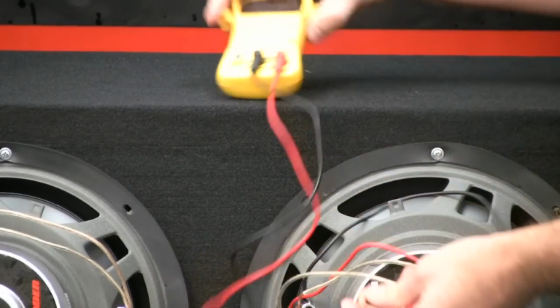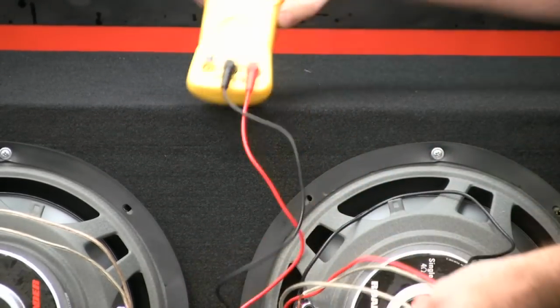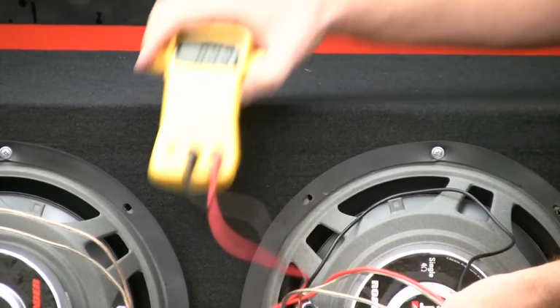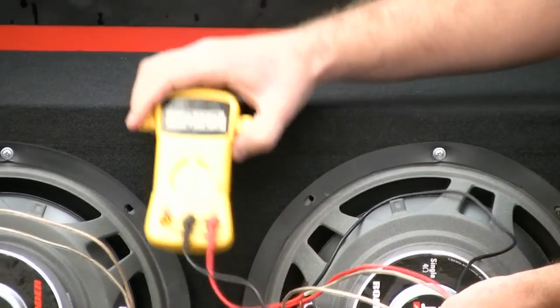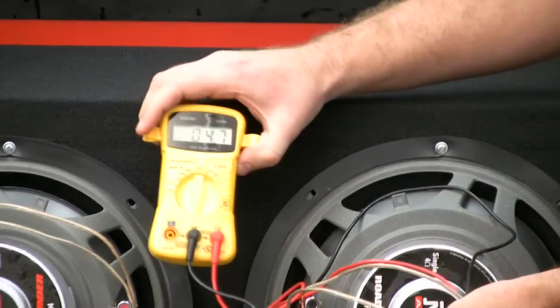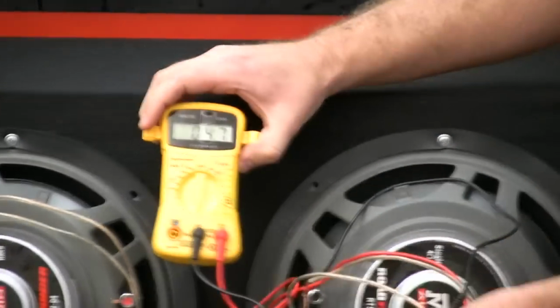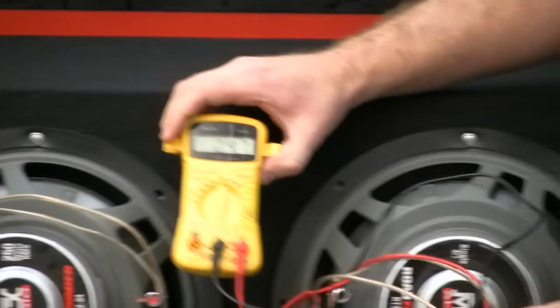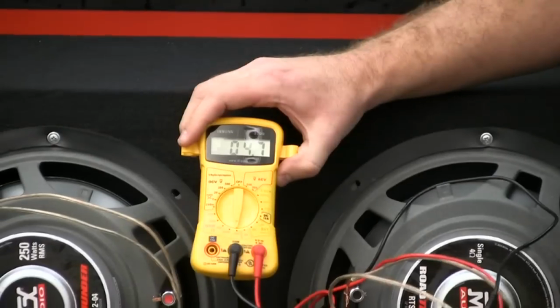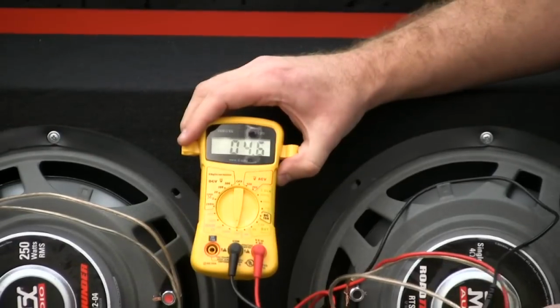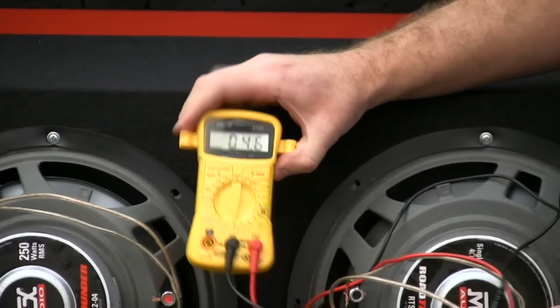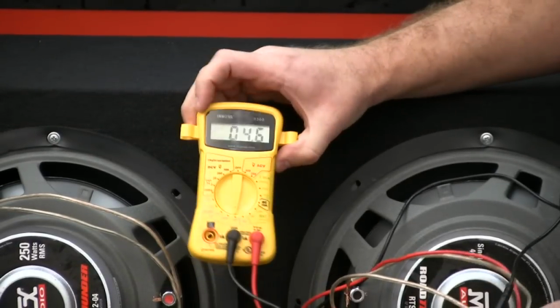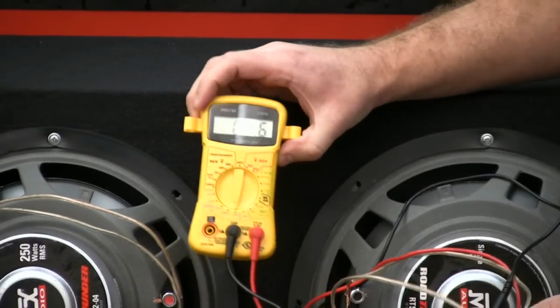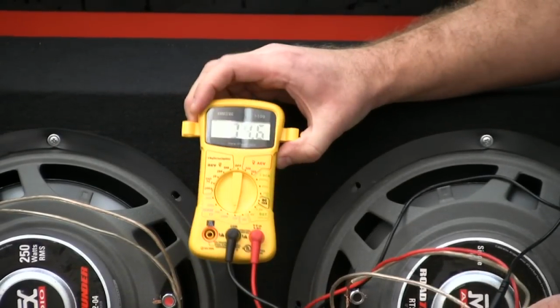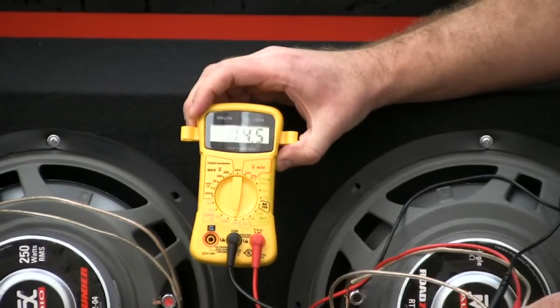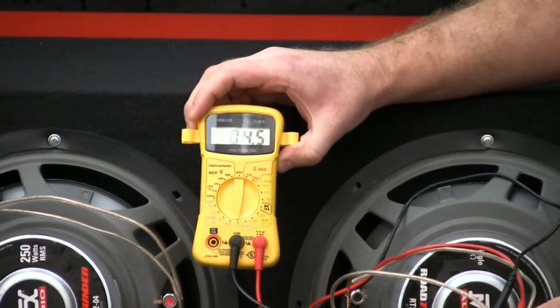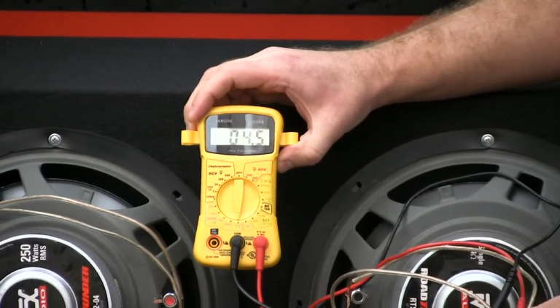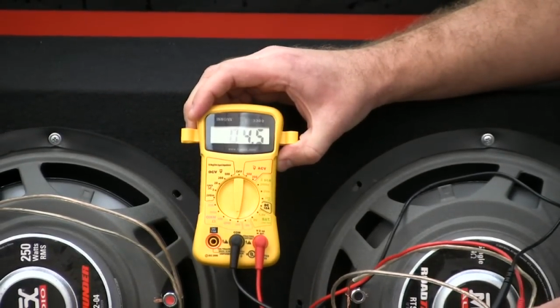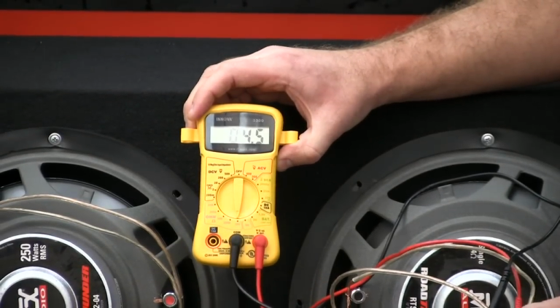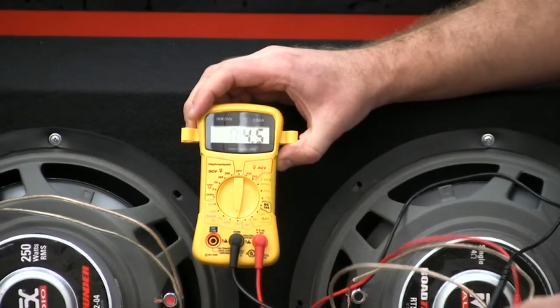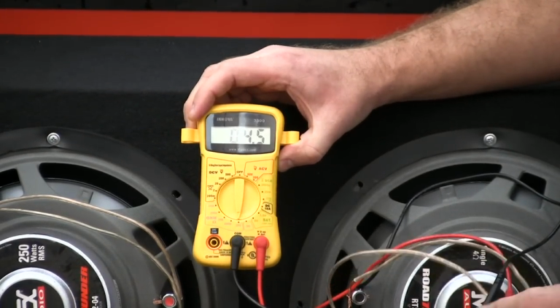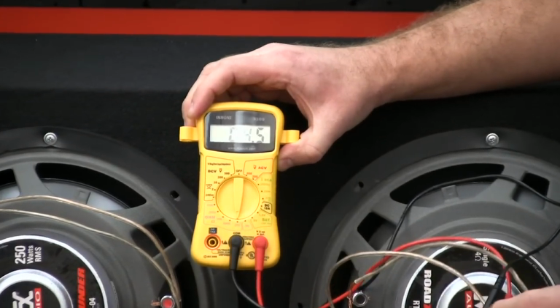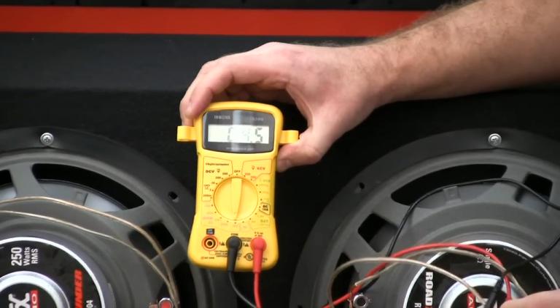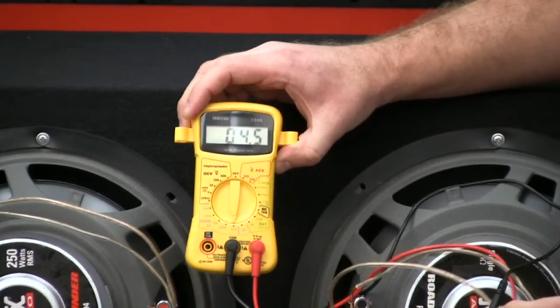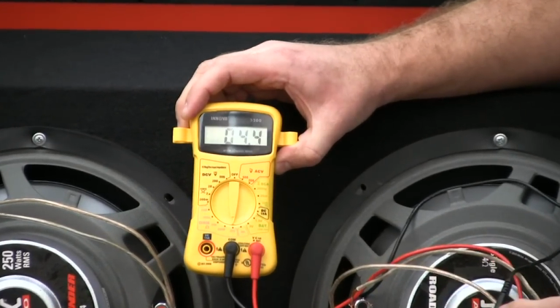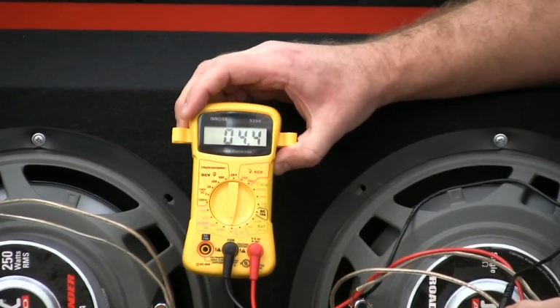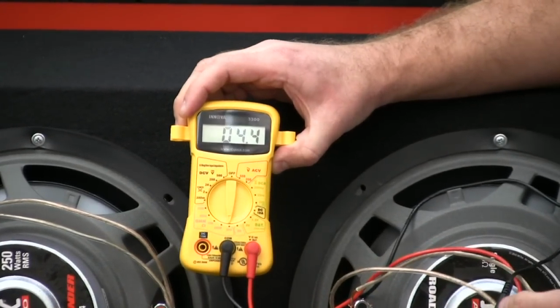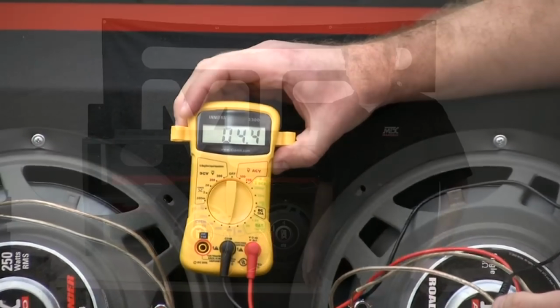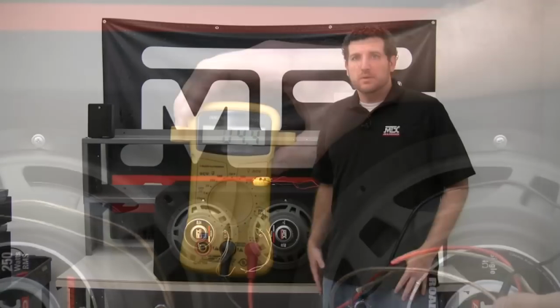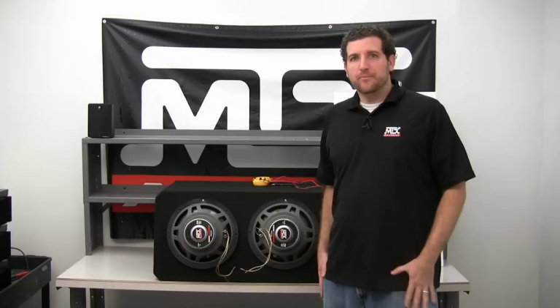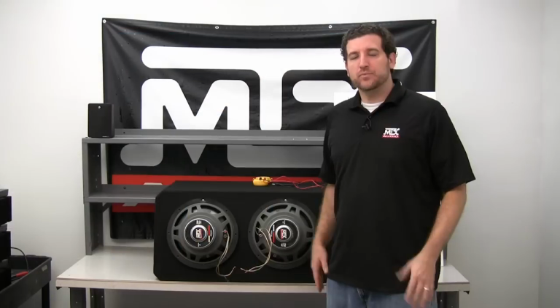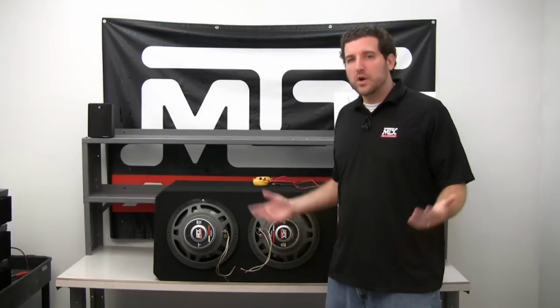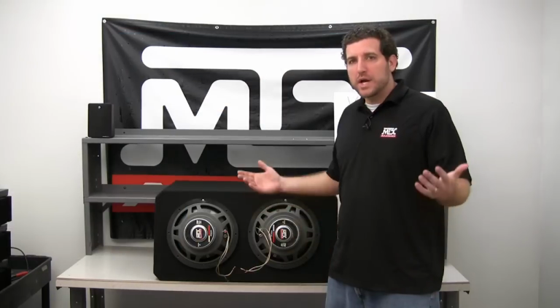As you can see, we're looking at about 4.5 ohms on the multimeter.